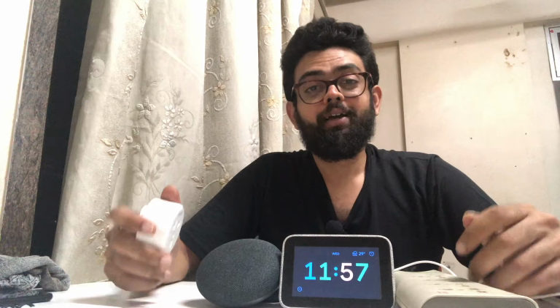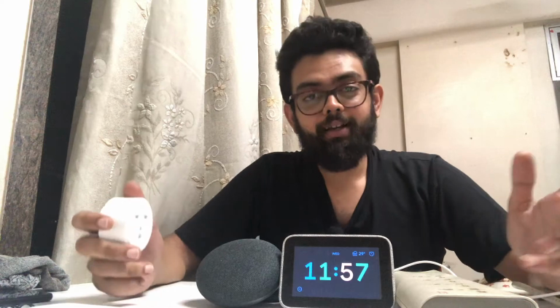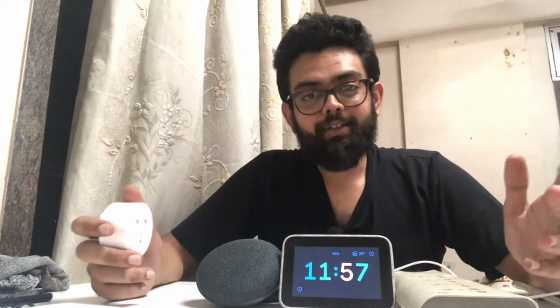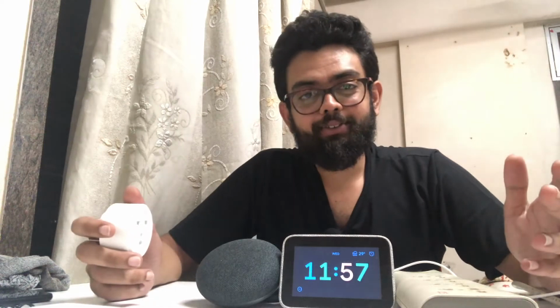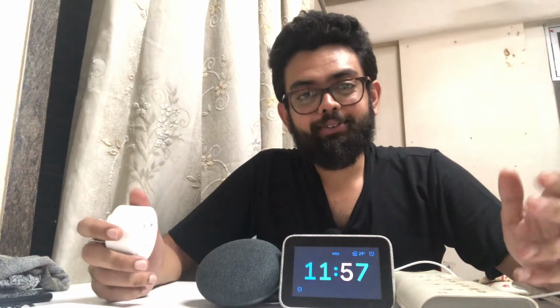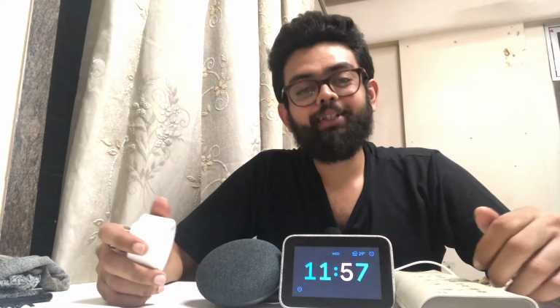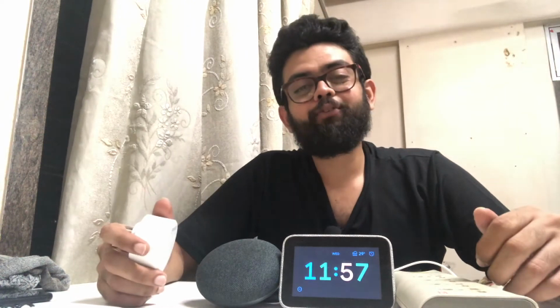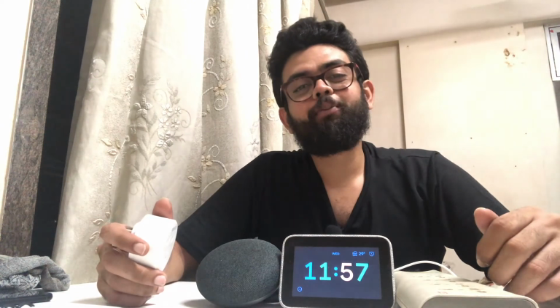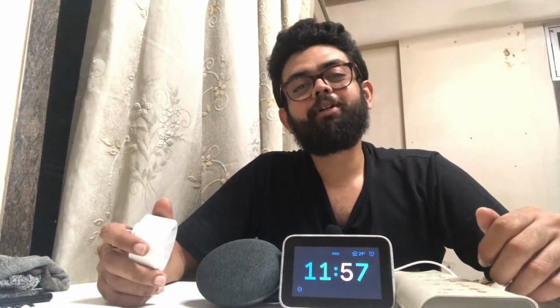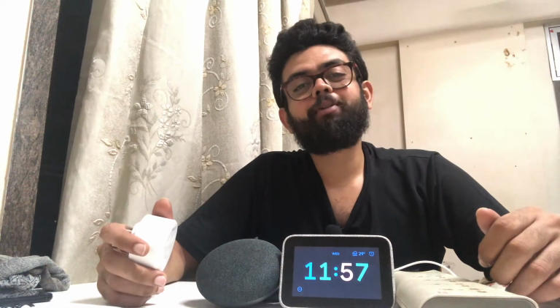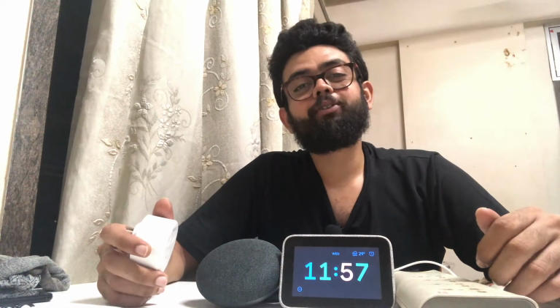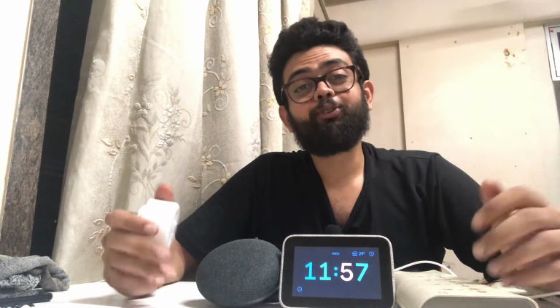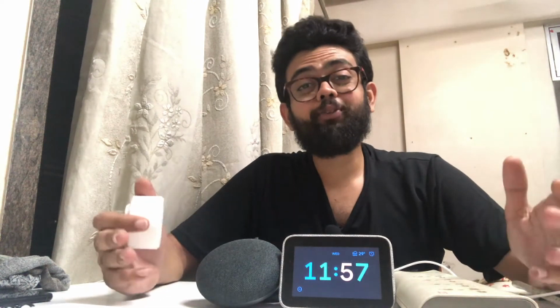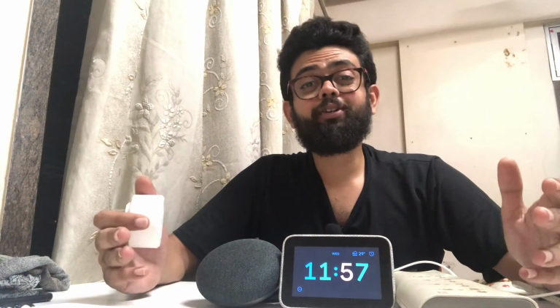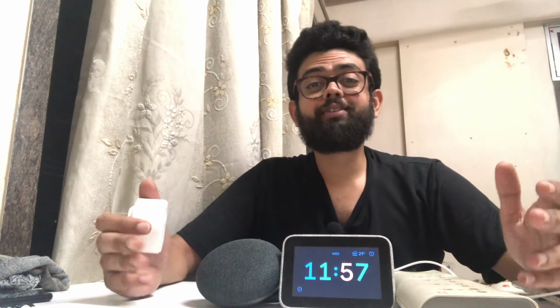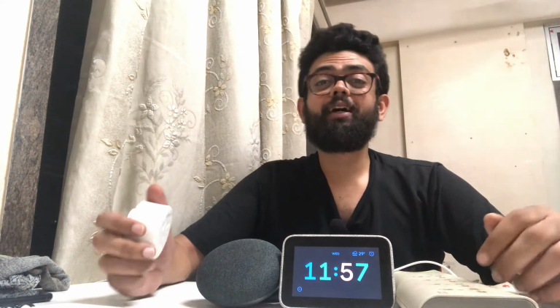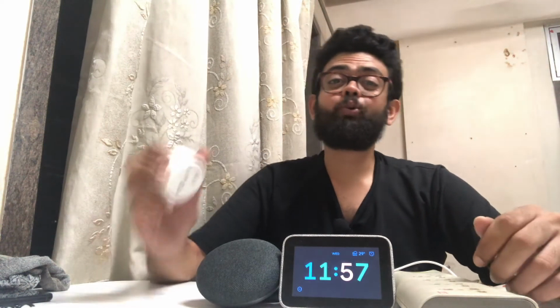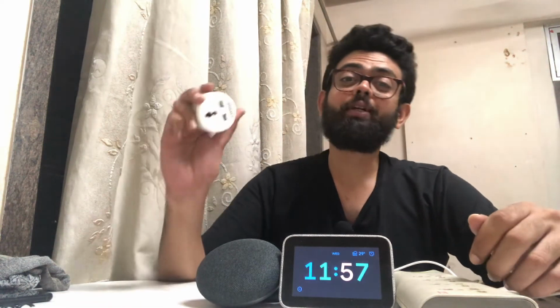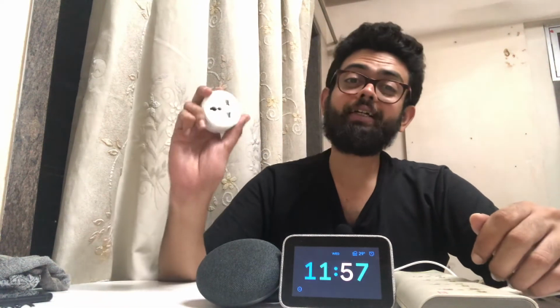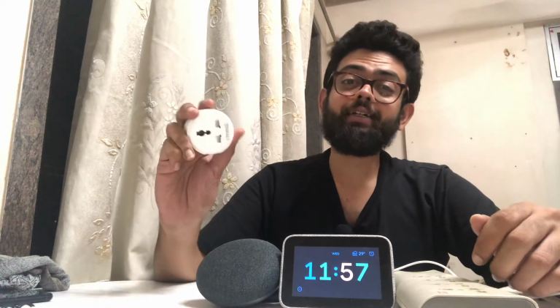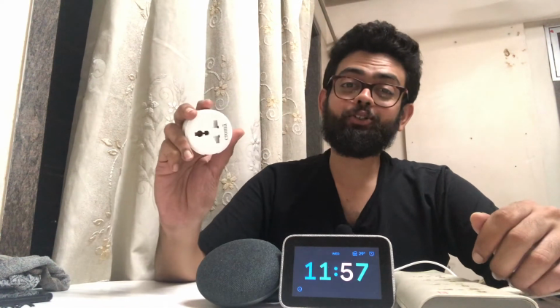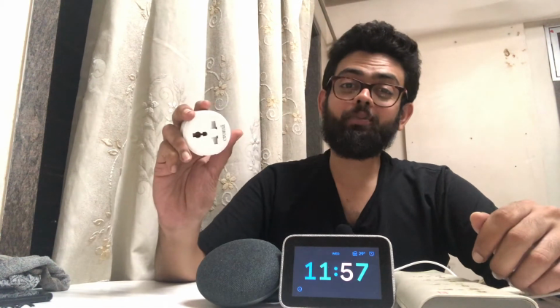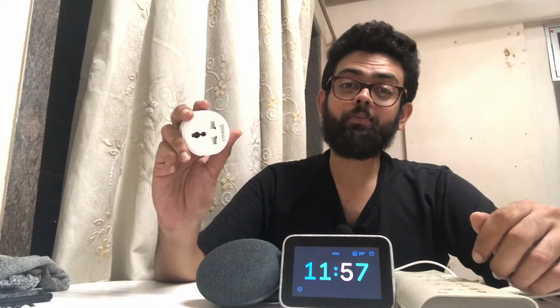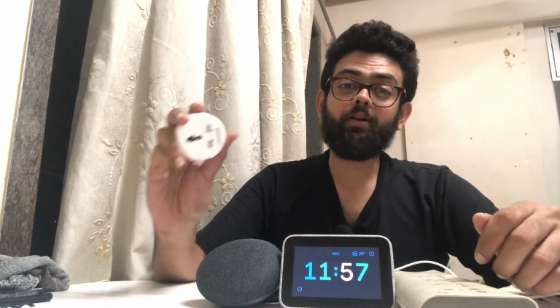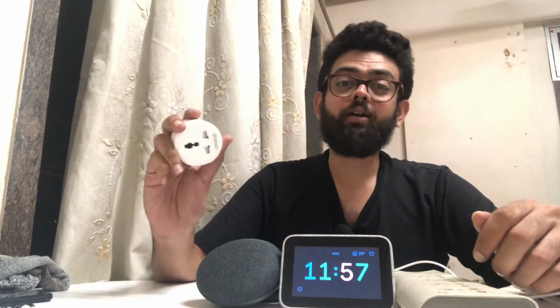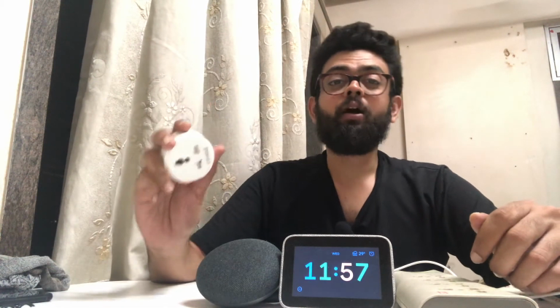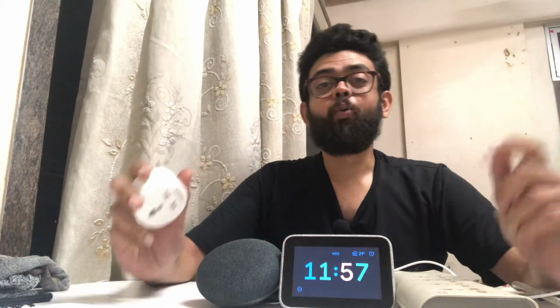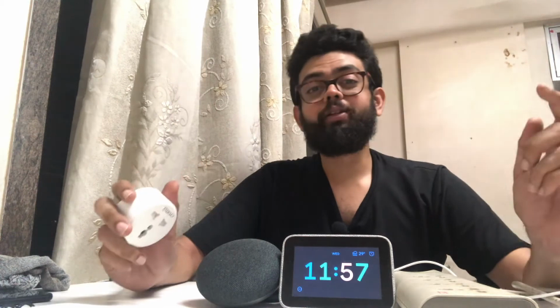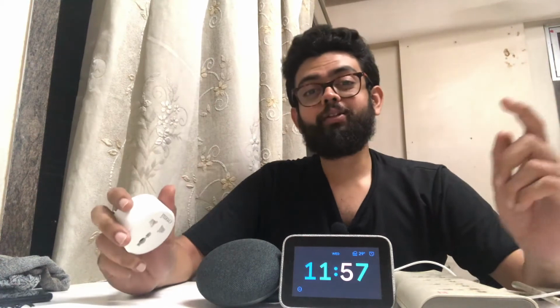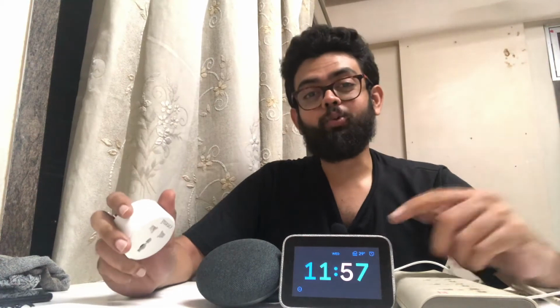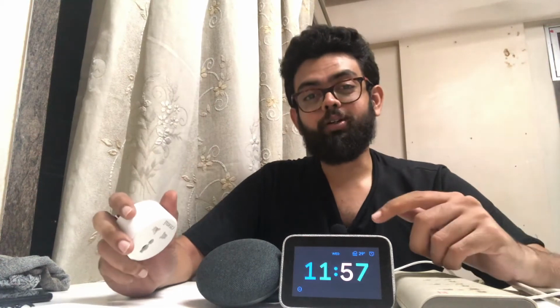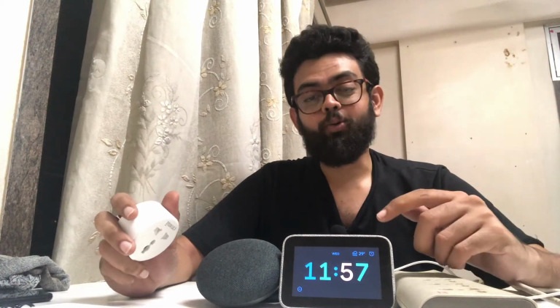Hey guys, this is Neil here from In-depth Tech. Today we are going to see how to integrate a smart plug with the Google Home.